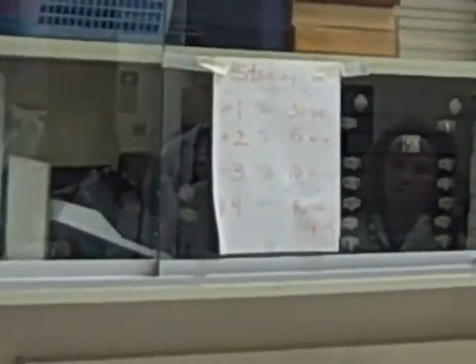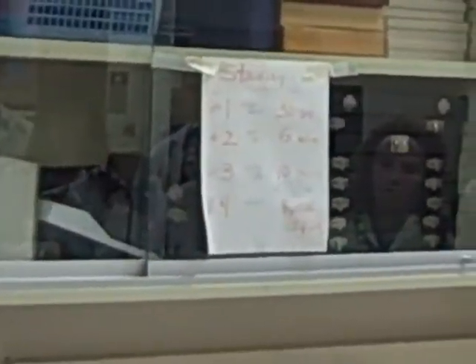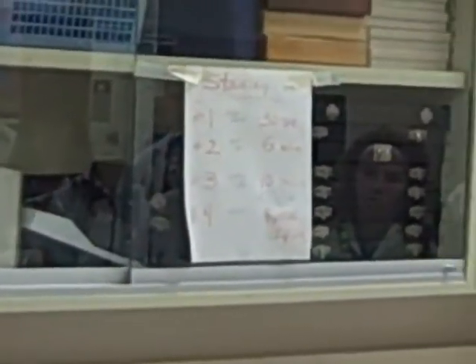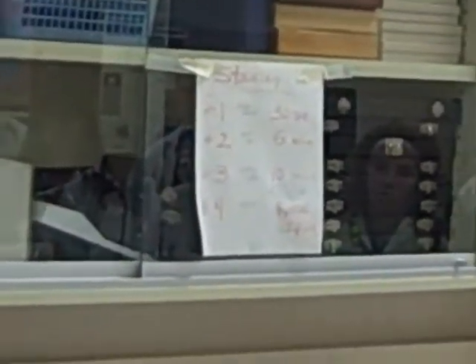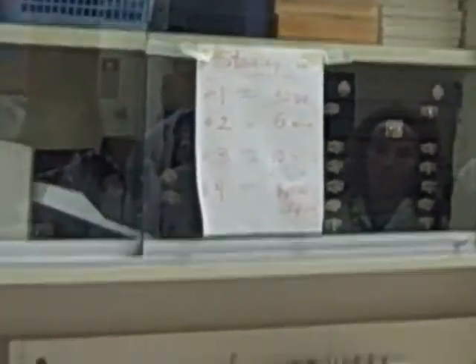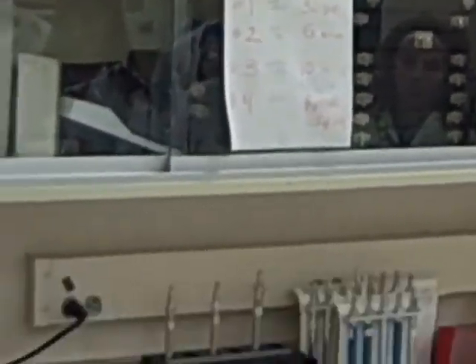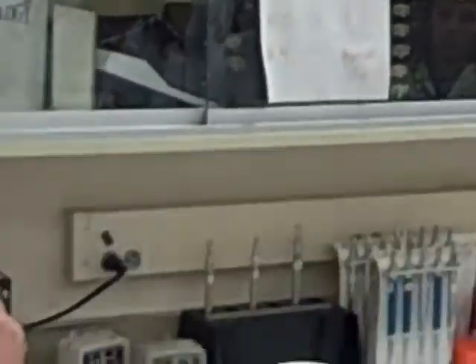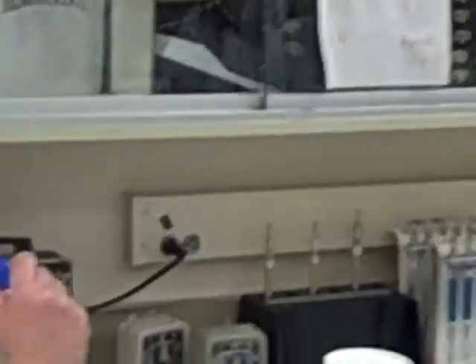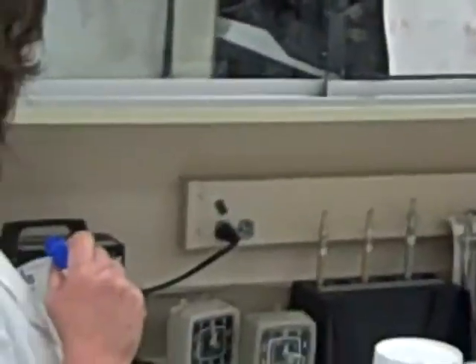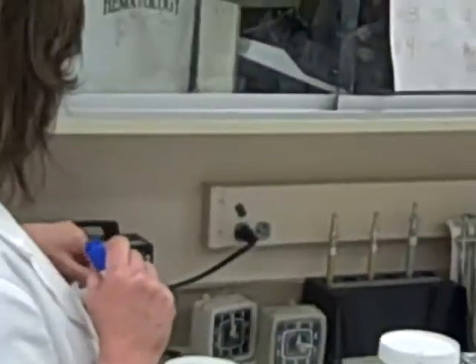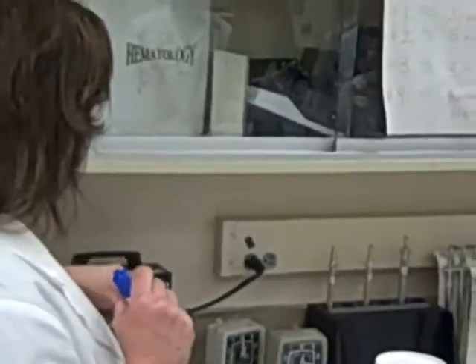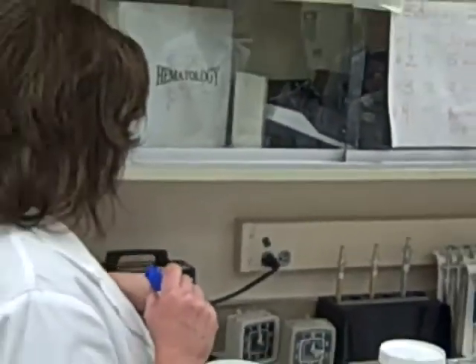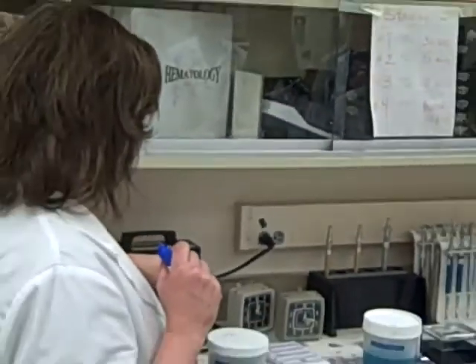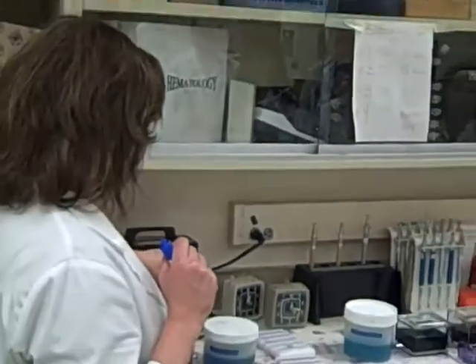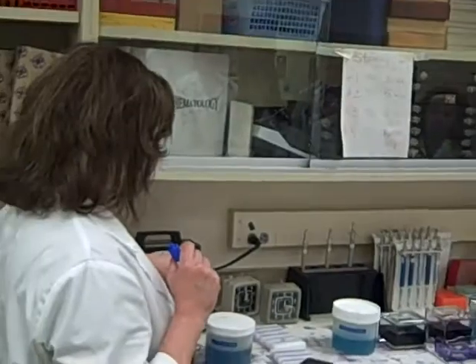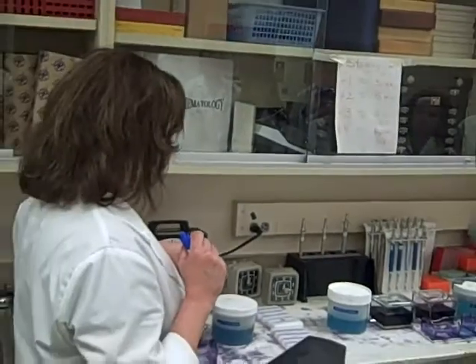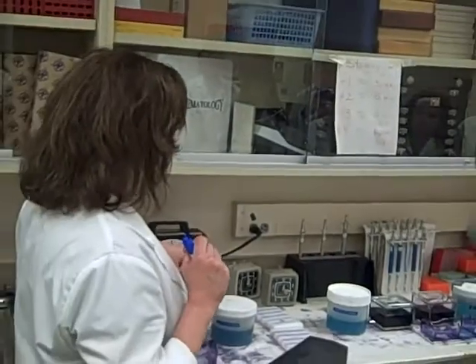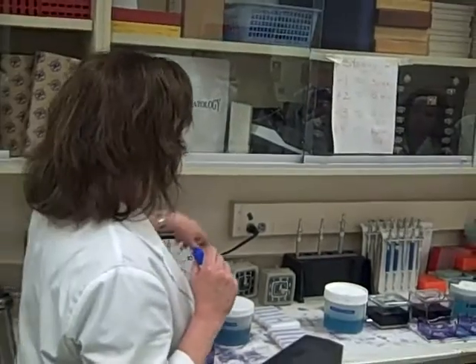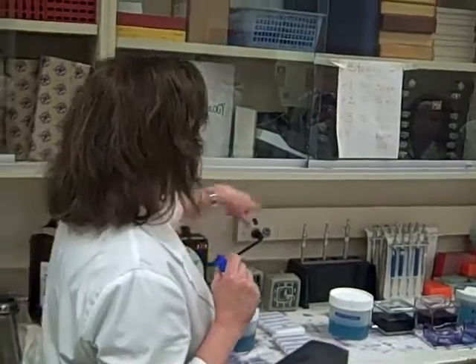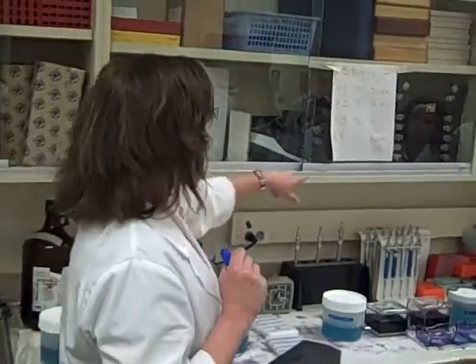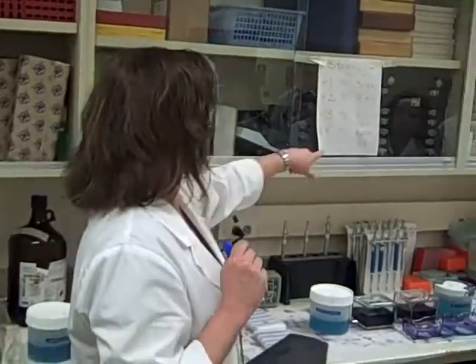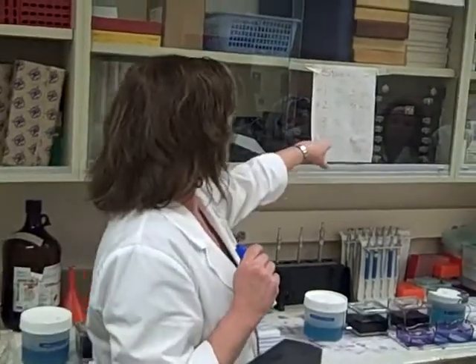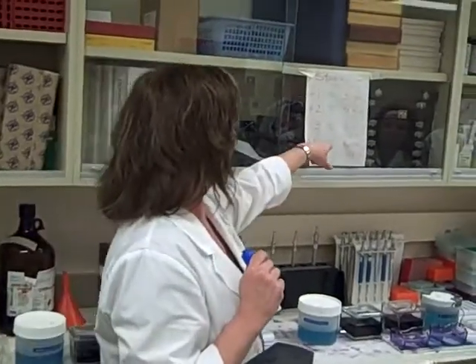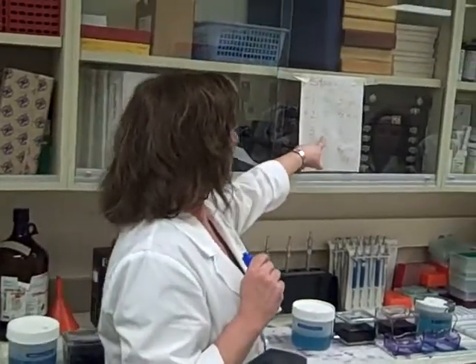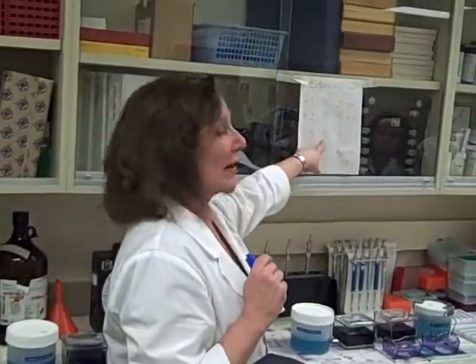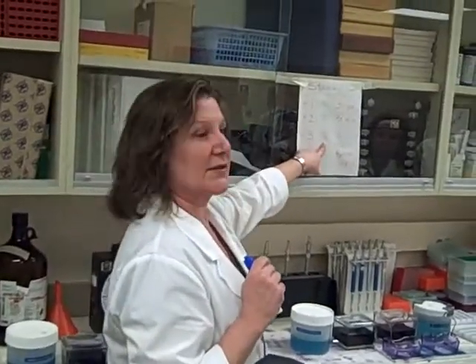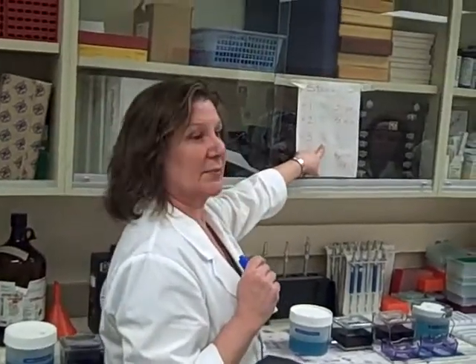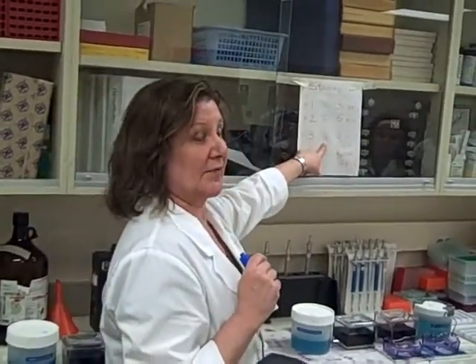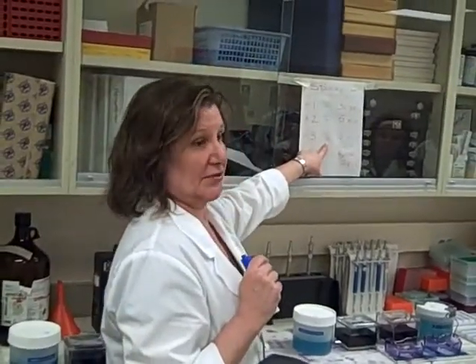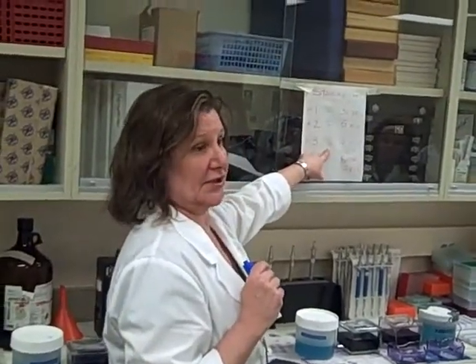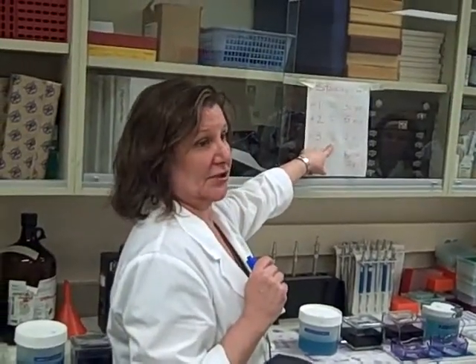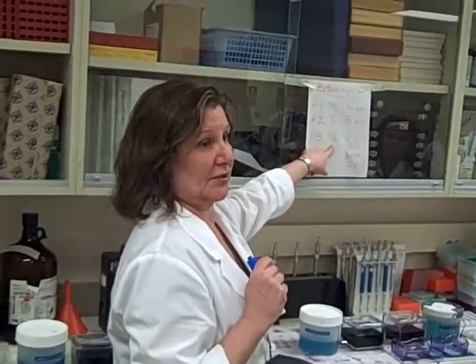Next, take it out of there, blot, it goes in the next station, which is our Wright buffer station.